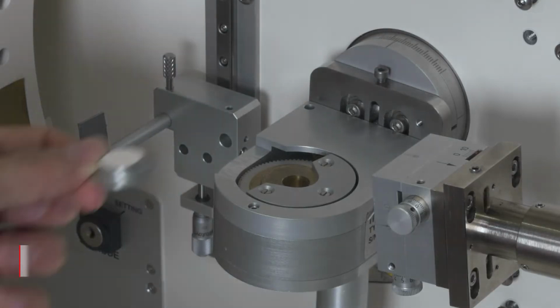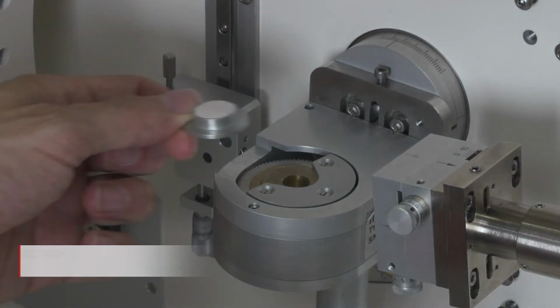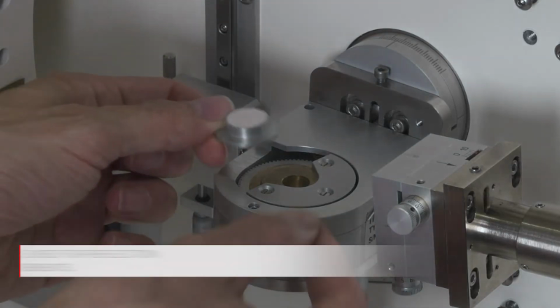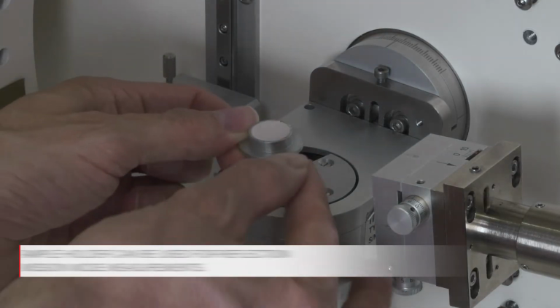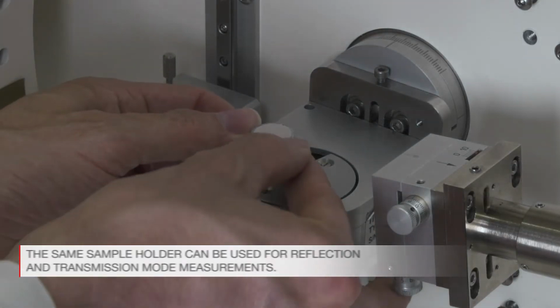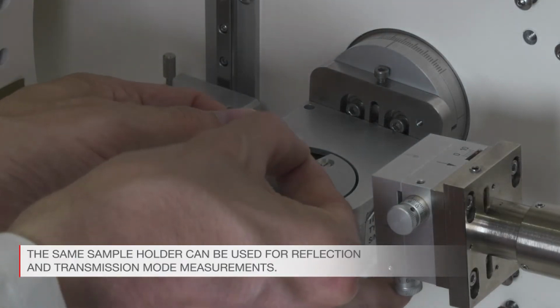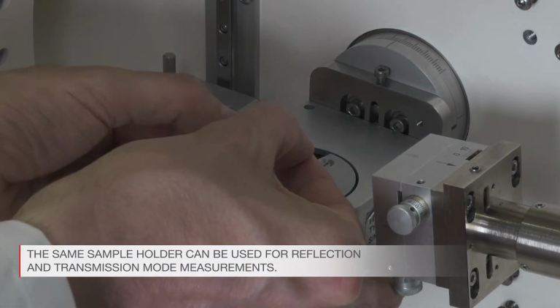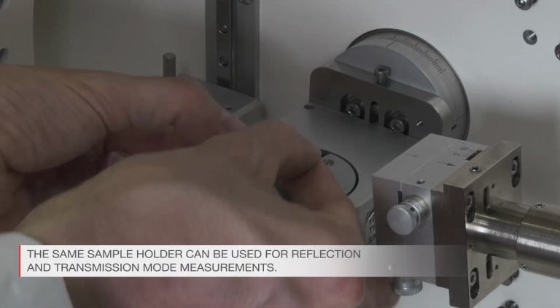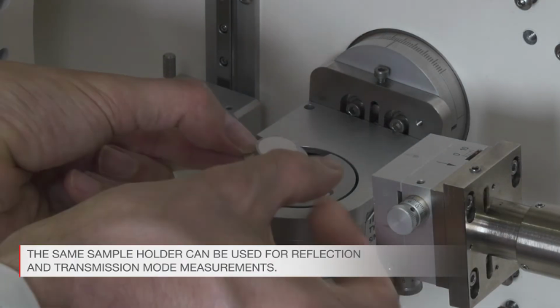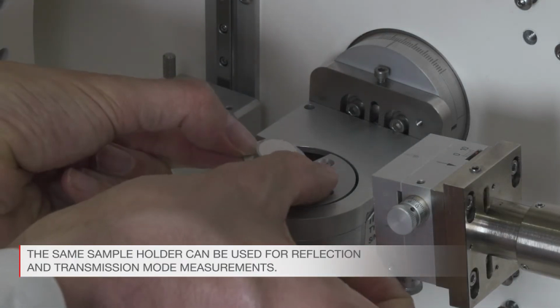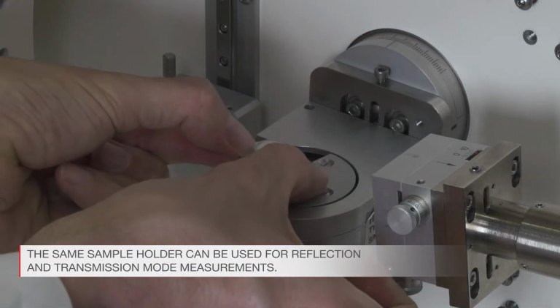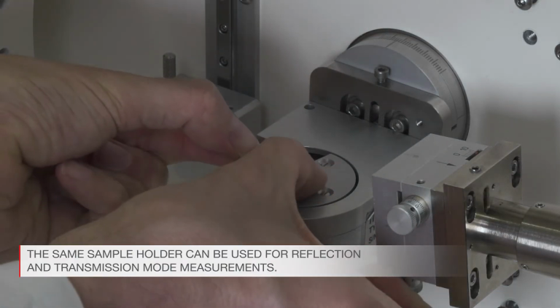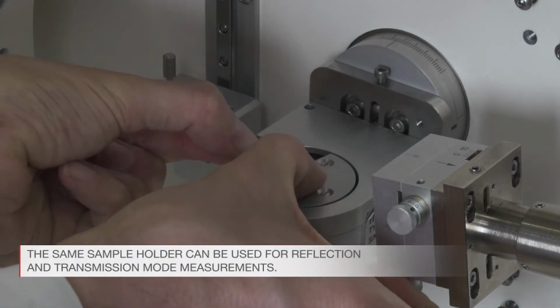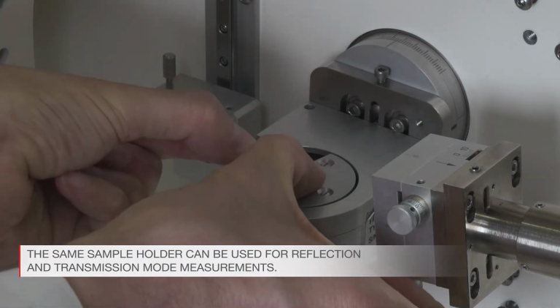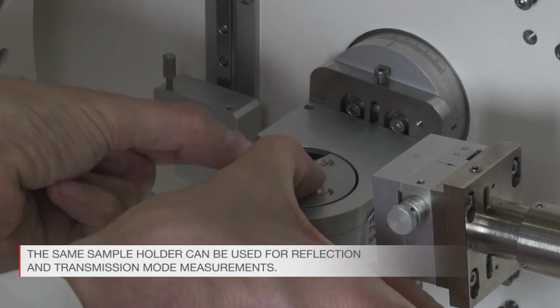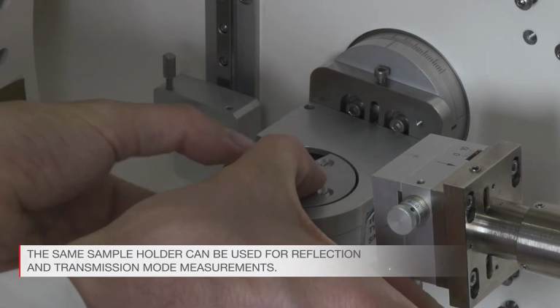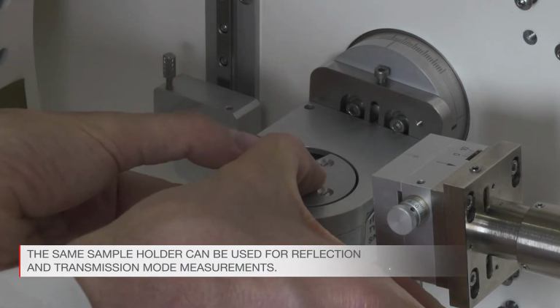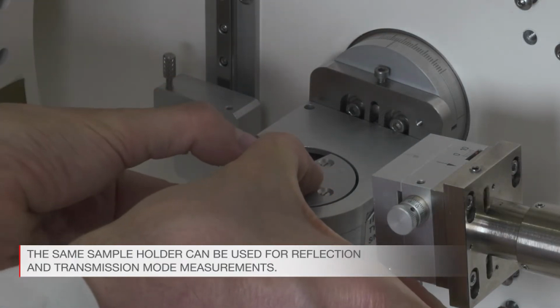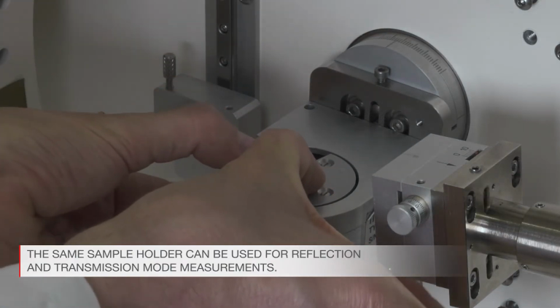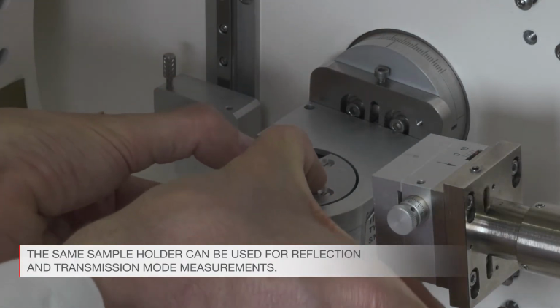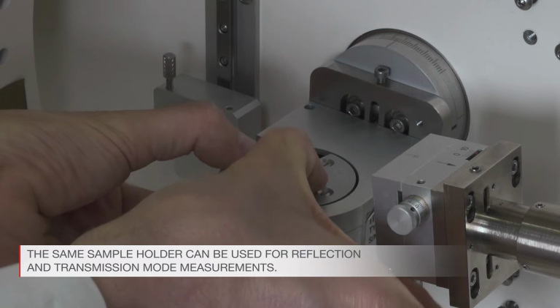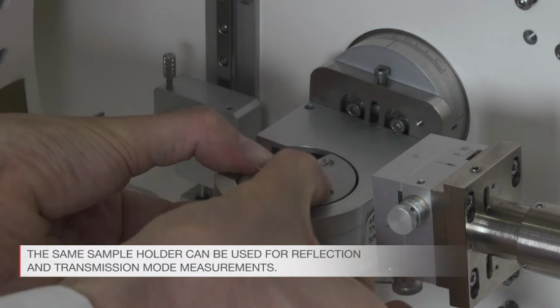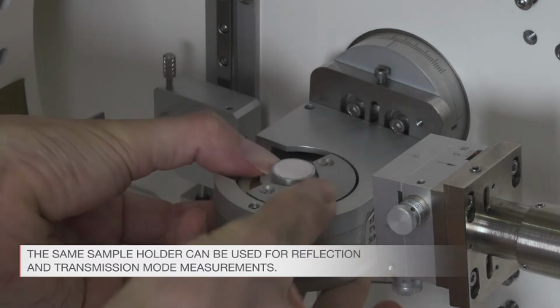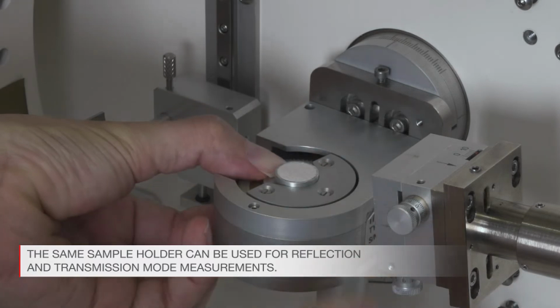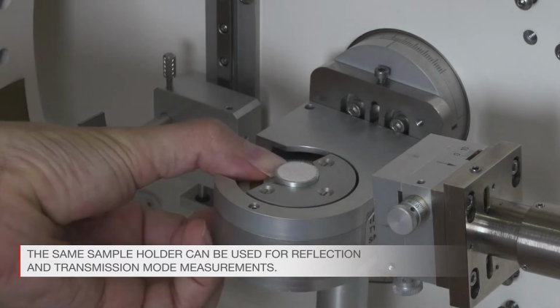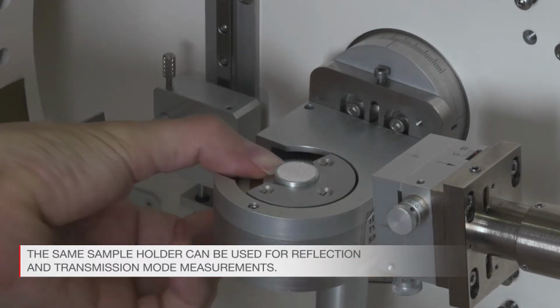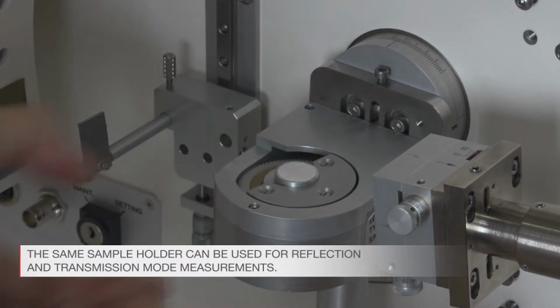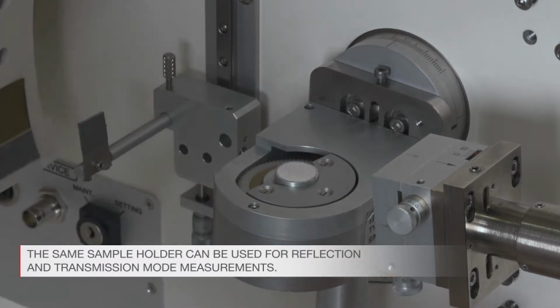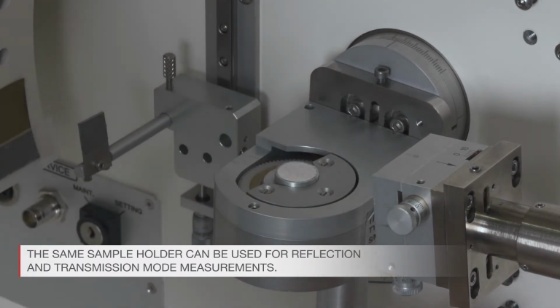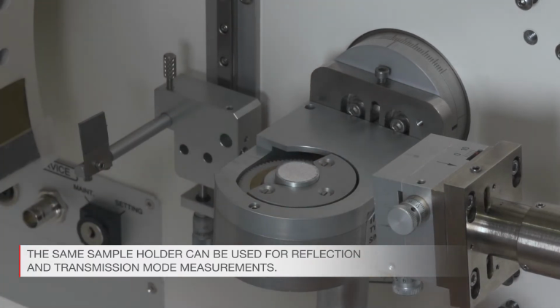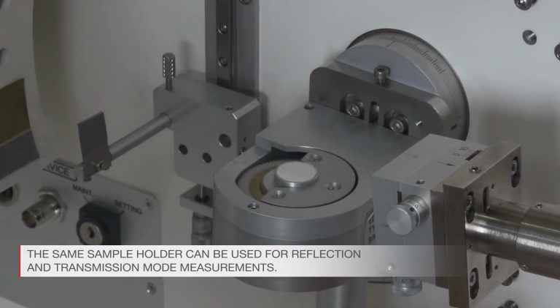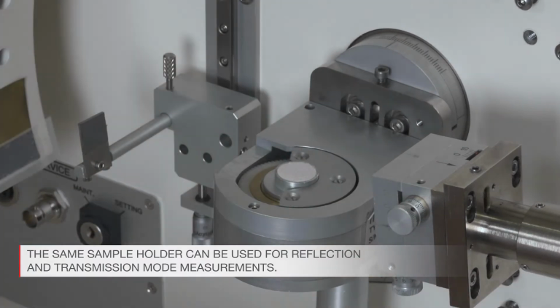Samples are placed in the instrument. The same sample holder can be used for both reflection and transmission mode measurements.